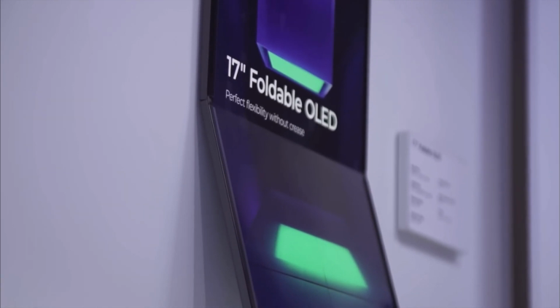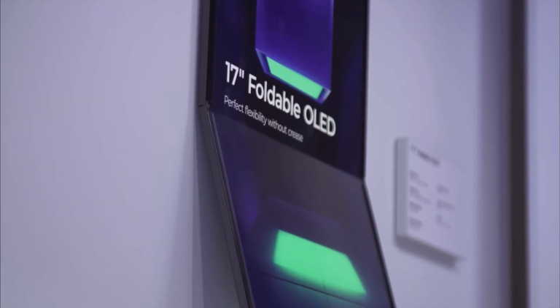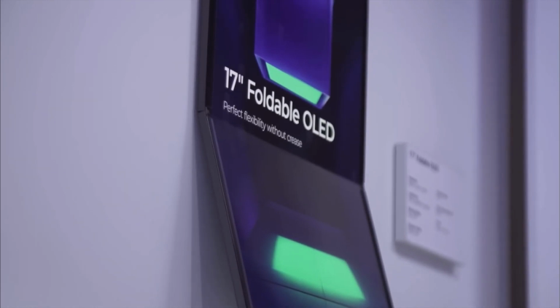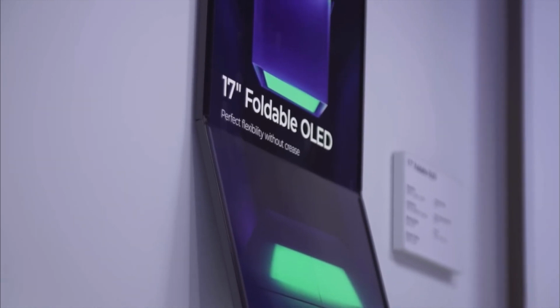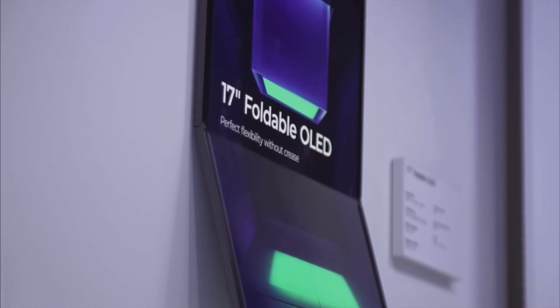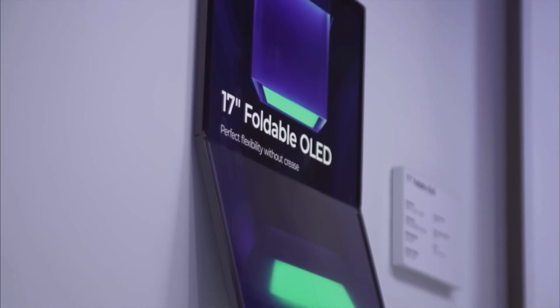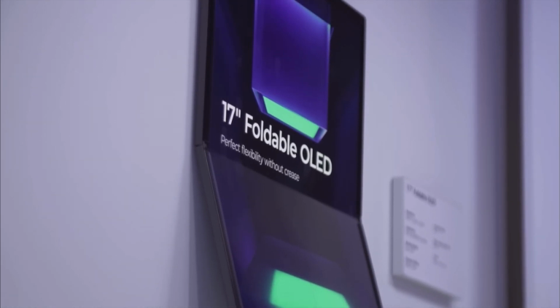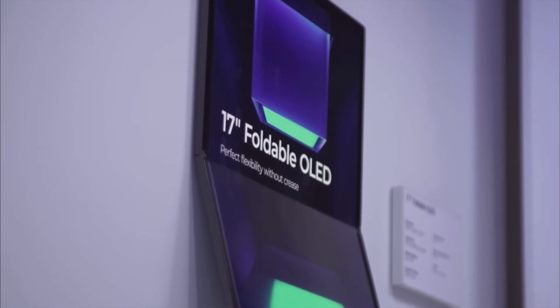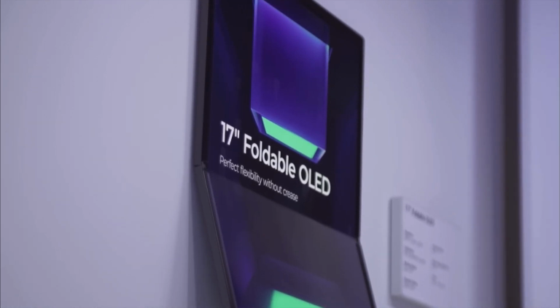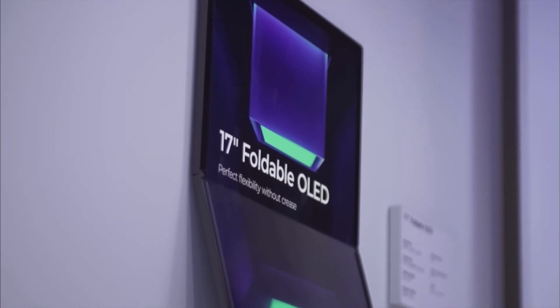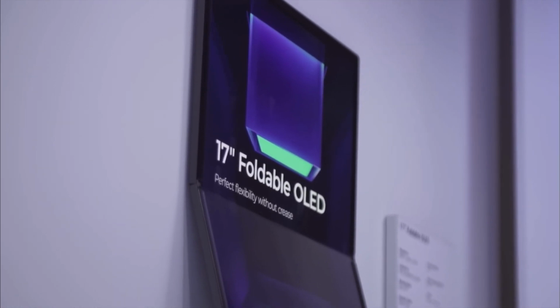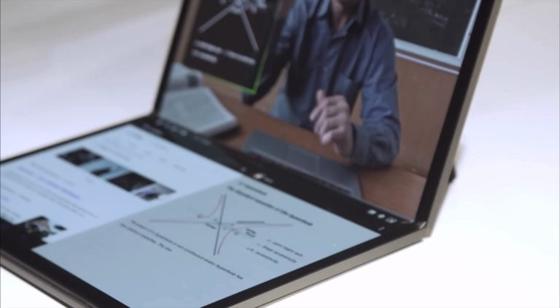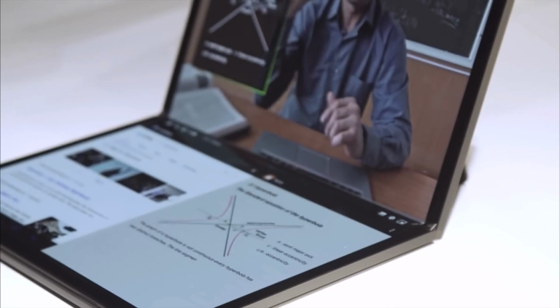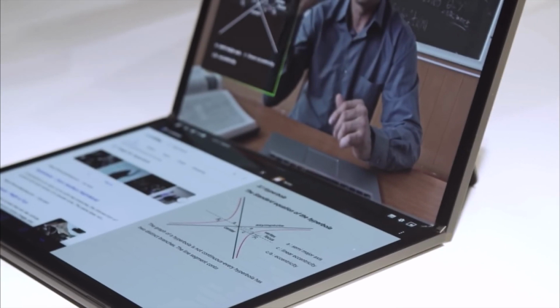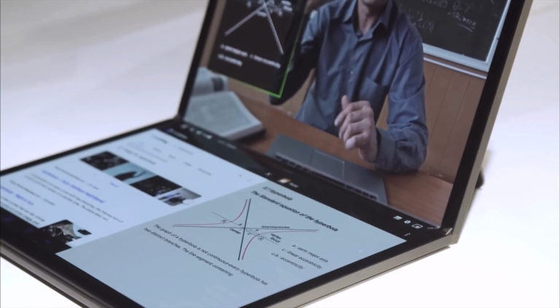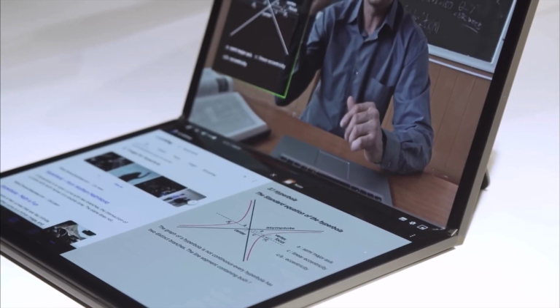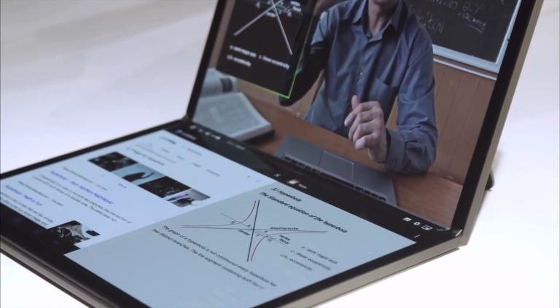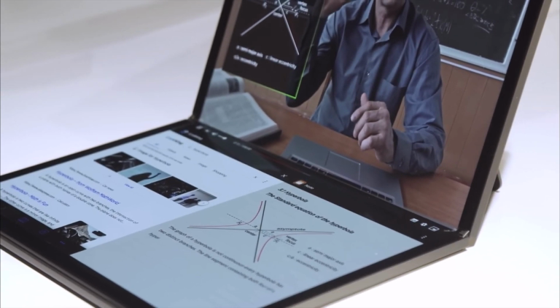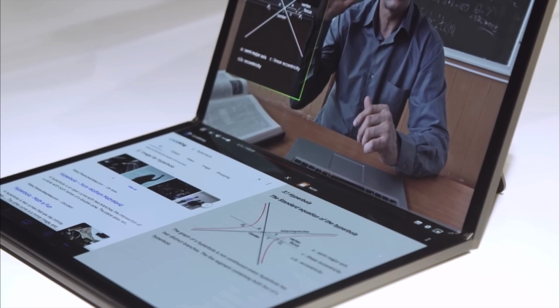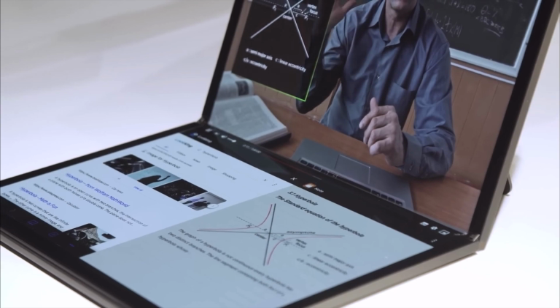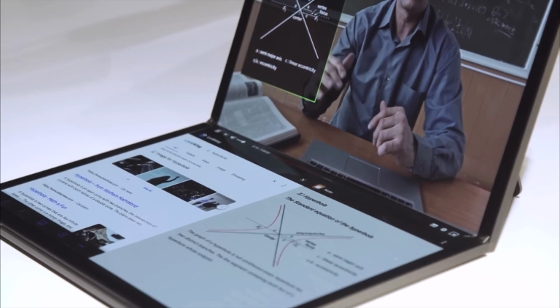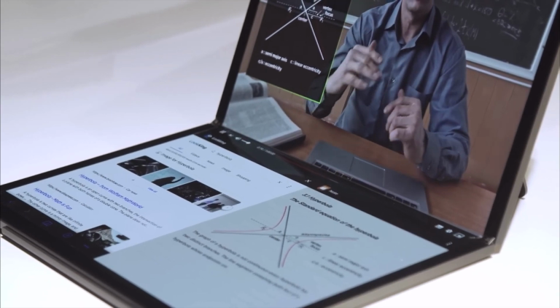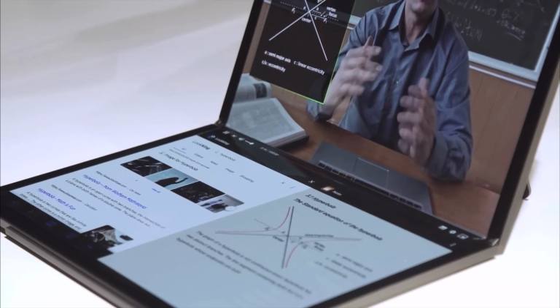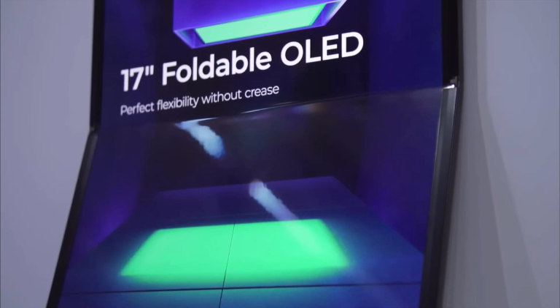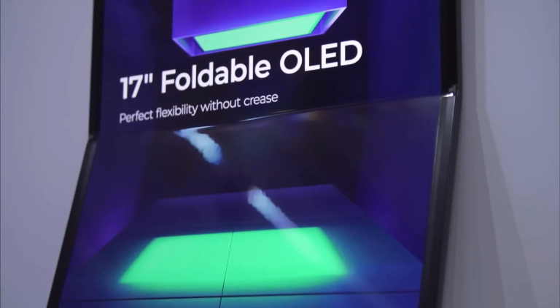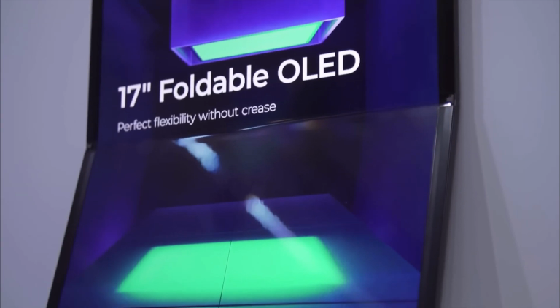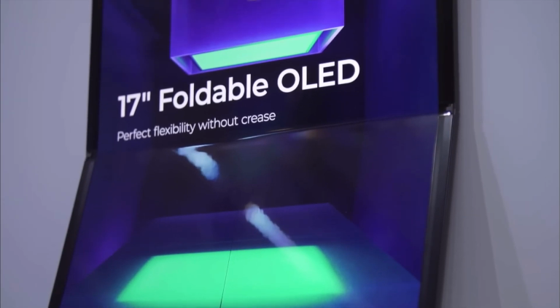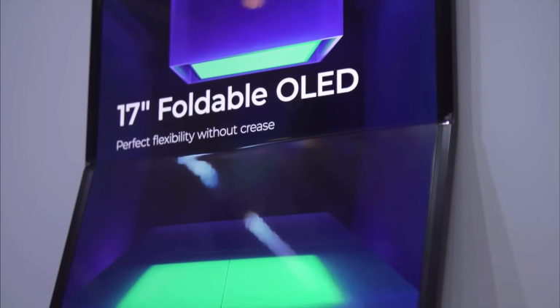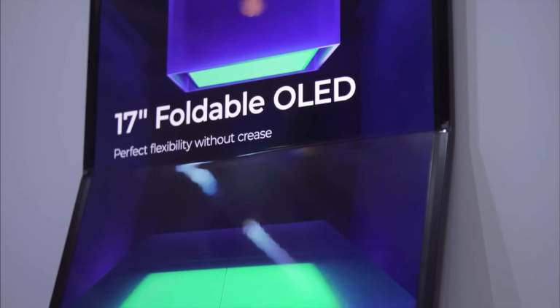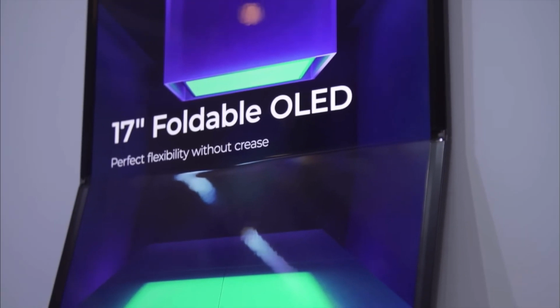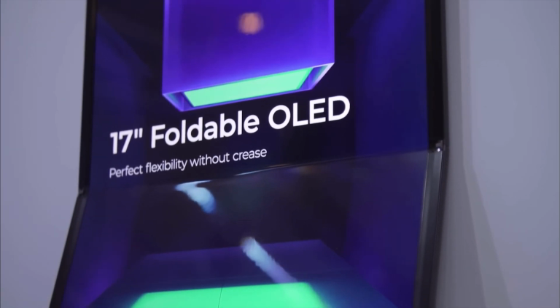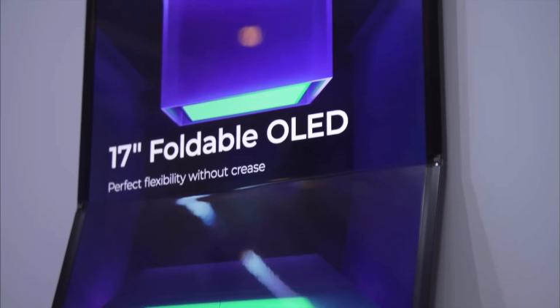The screen also includes the company's touchscreen solutions, which allow users to use the screen with either a pen or their fingers.